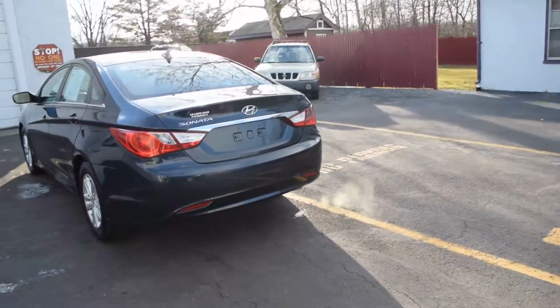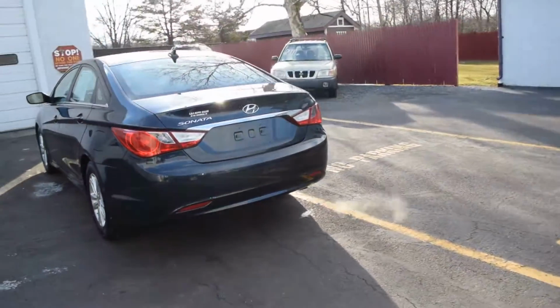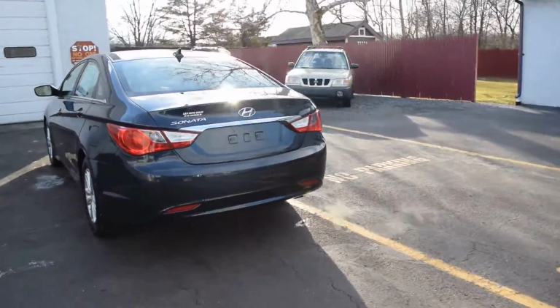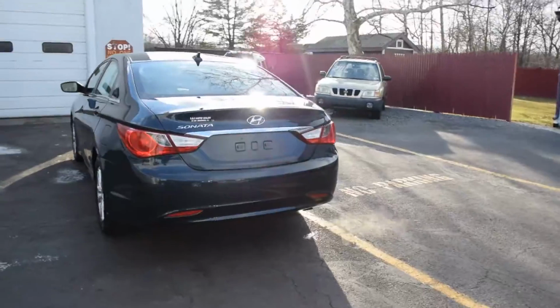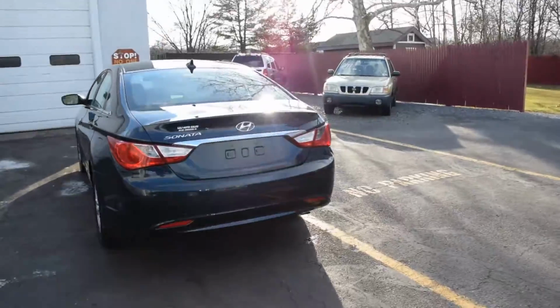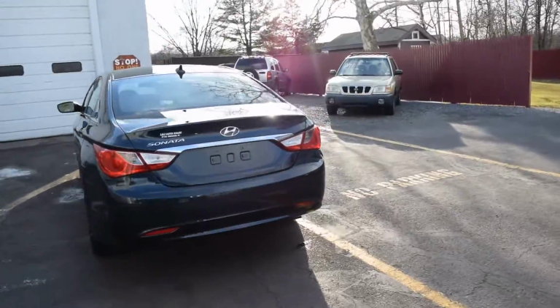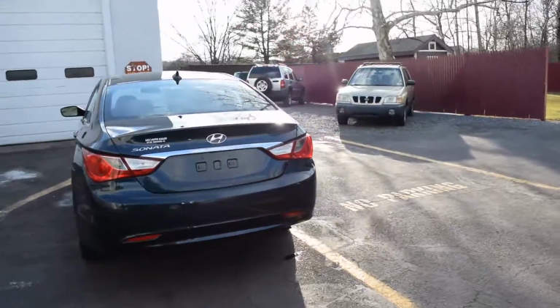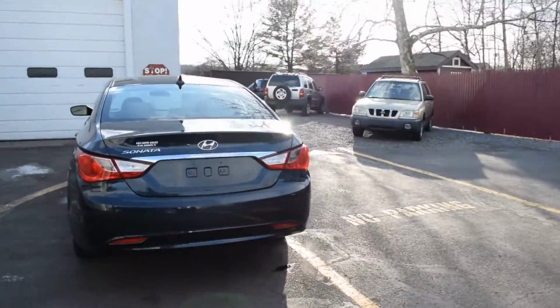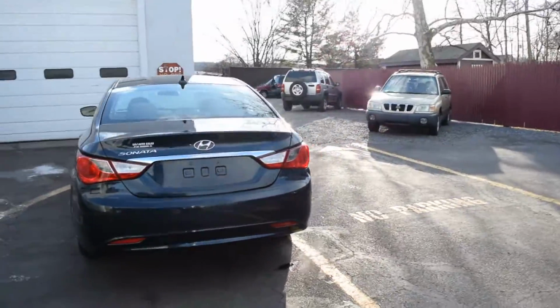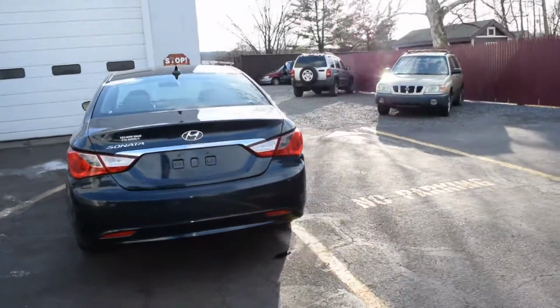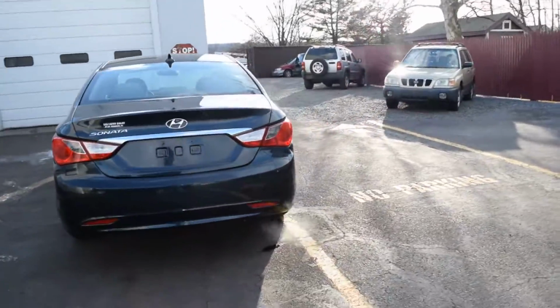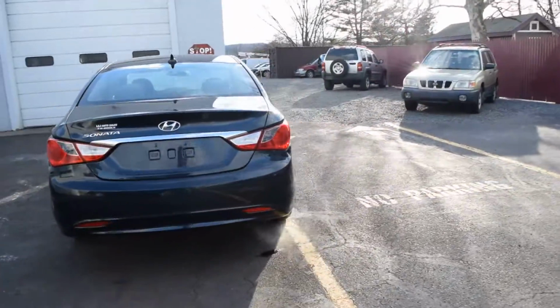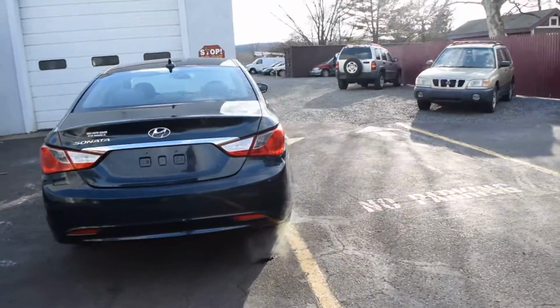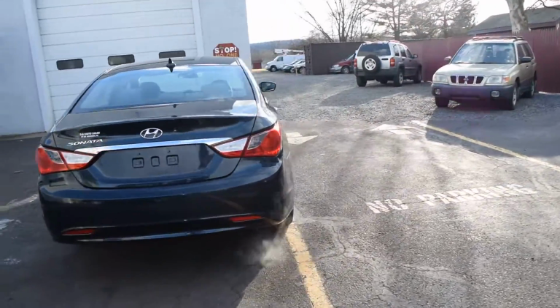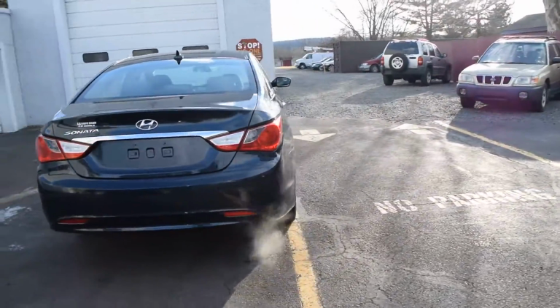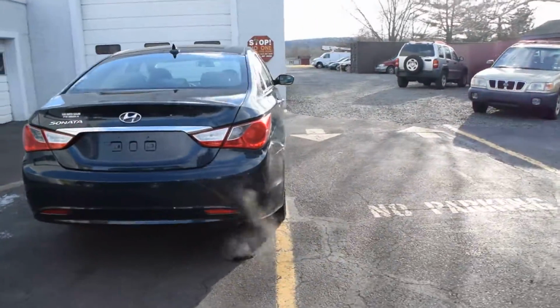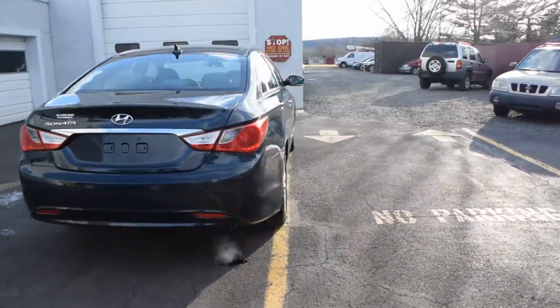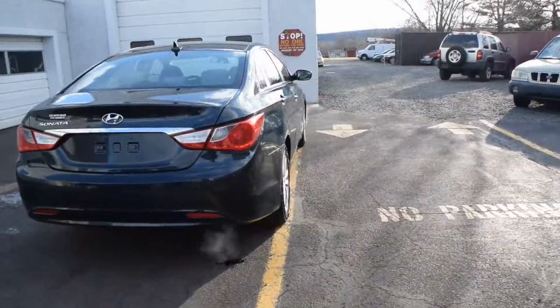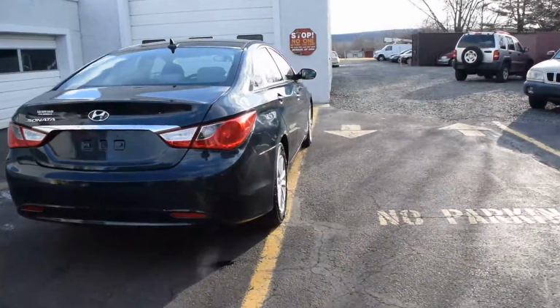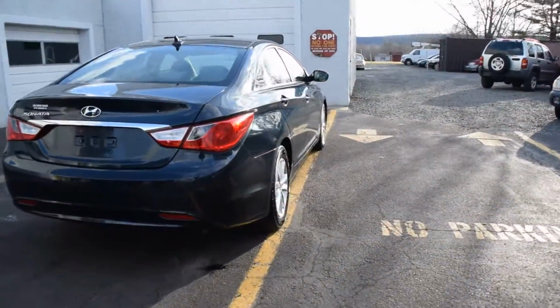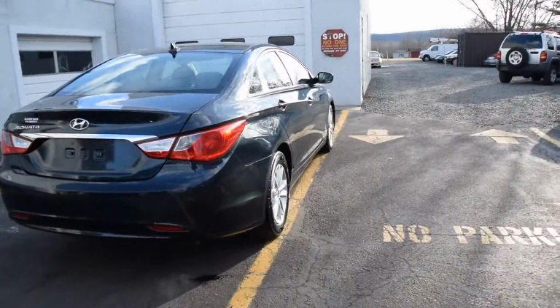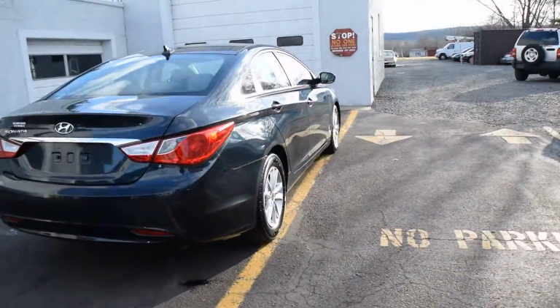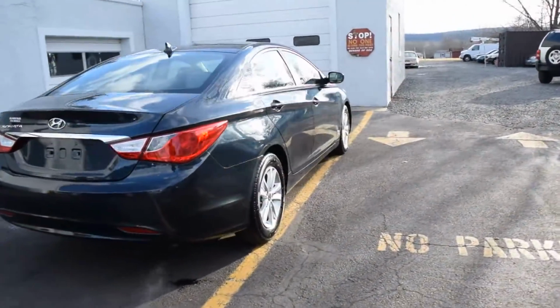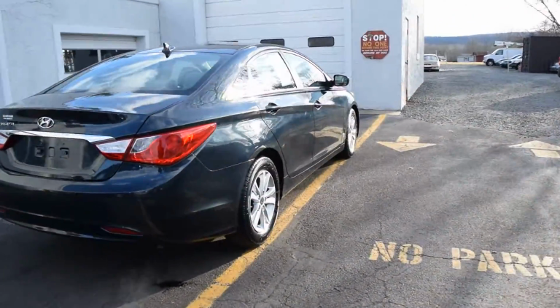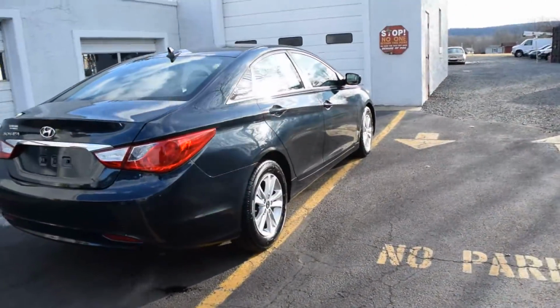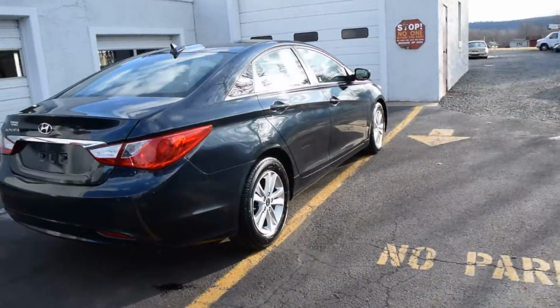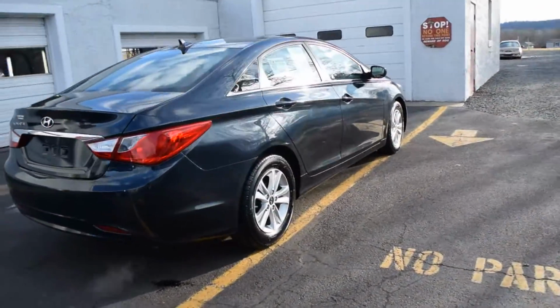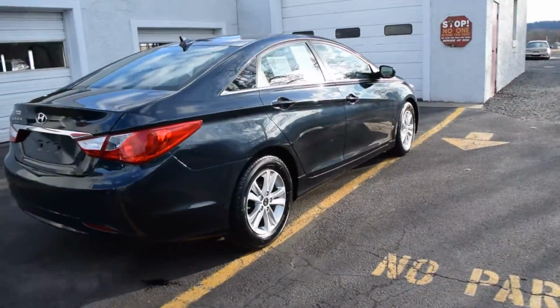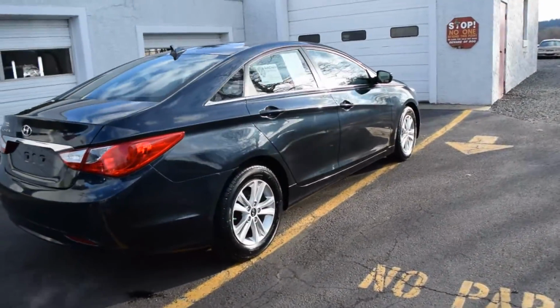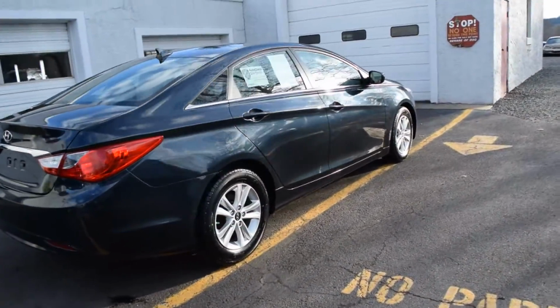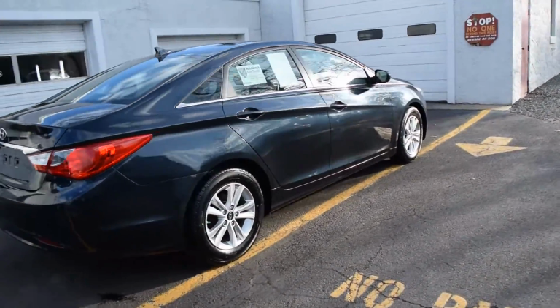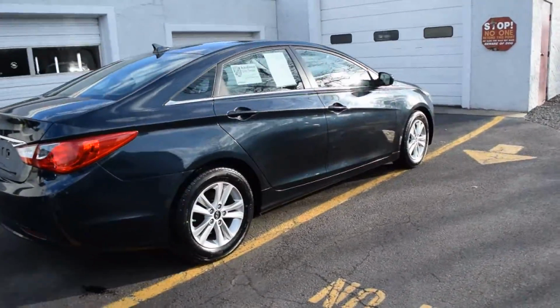Here we check all of our cars before we offer them for sale to the public to make sure there's no mechanical or structural issues.